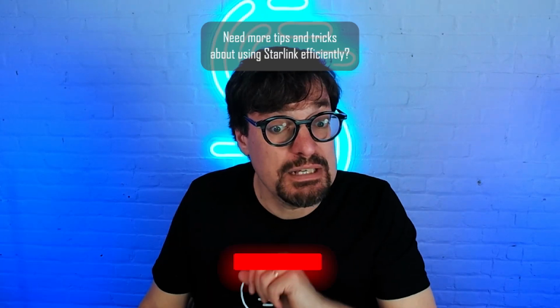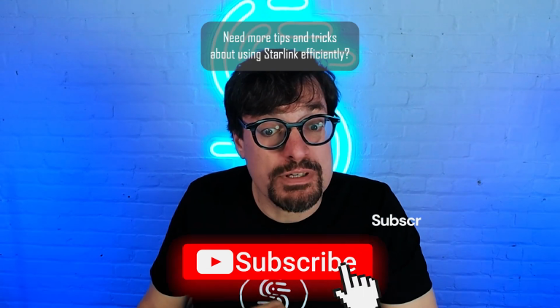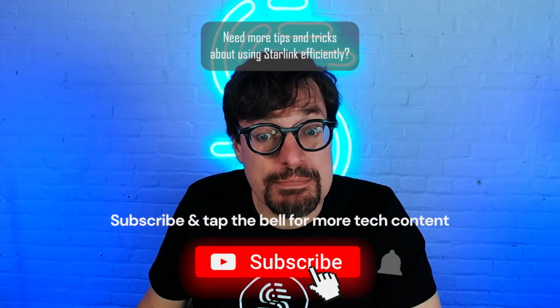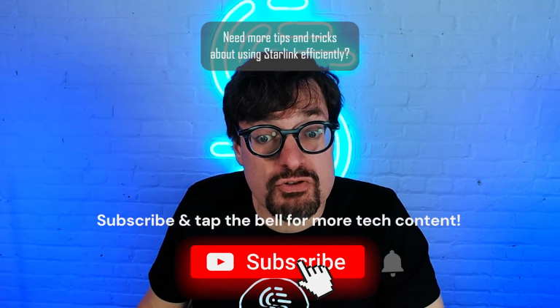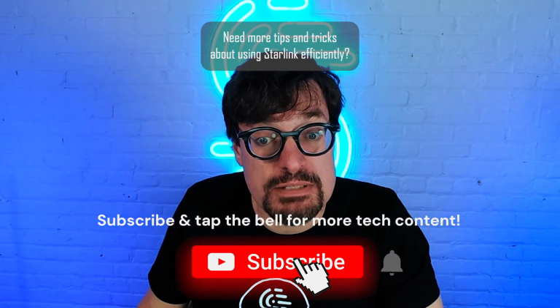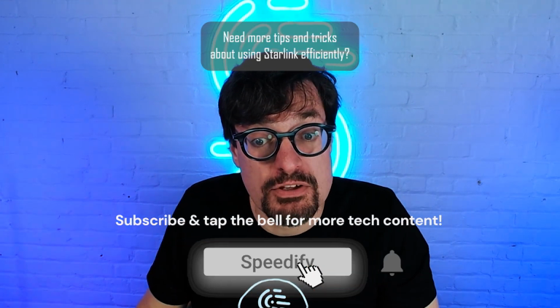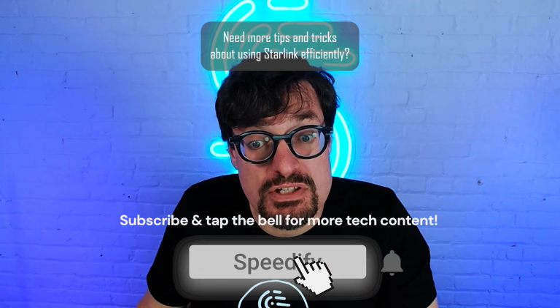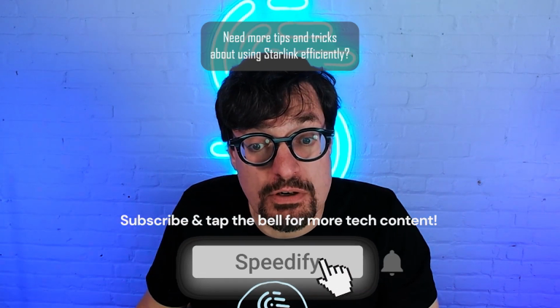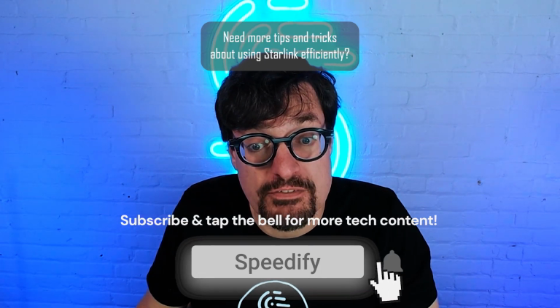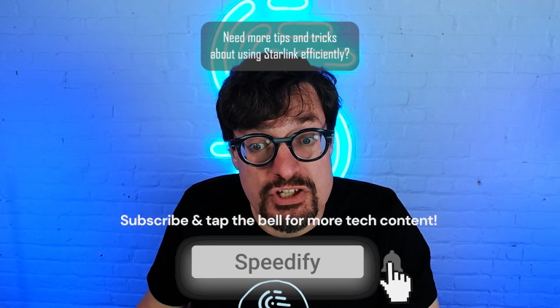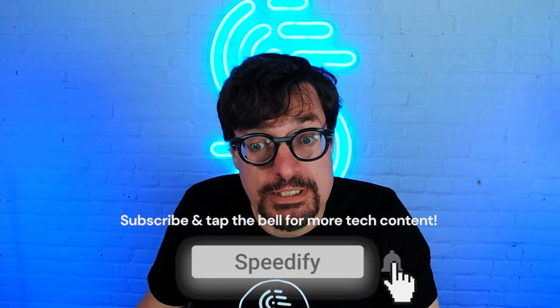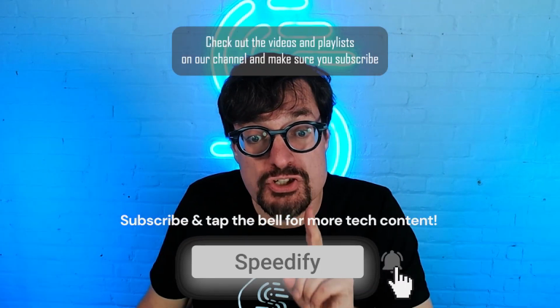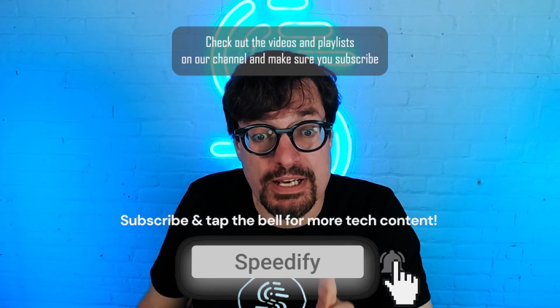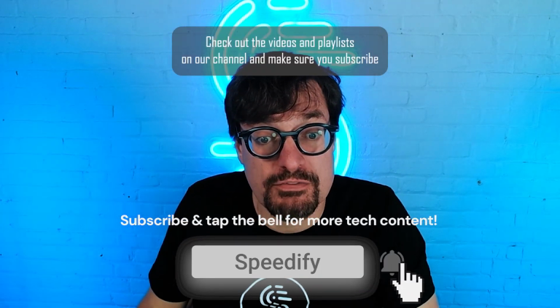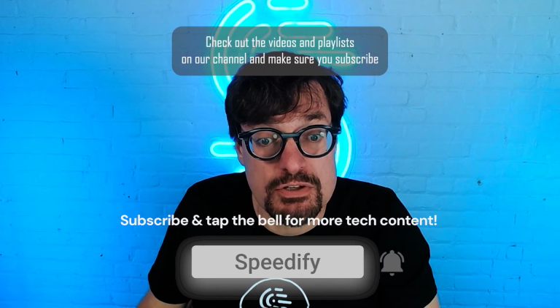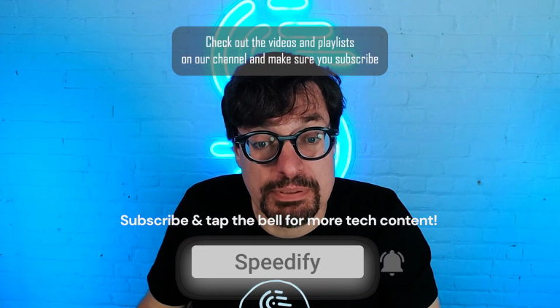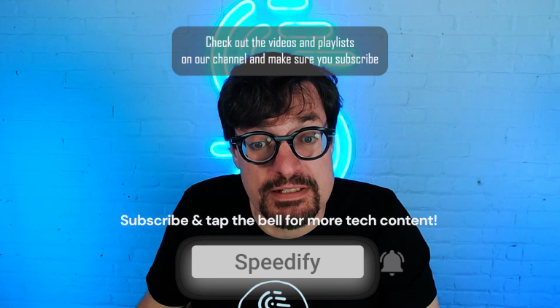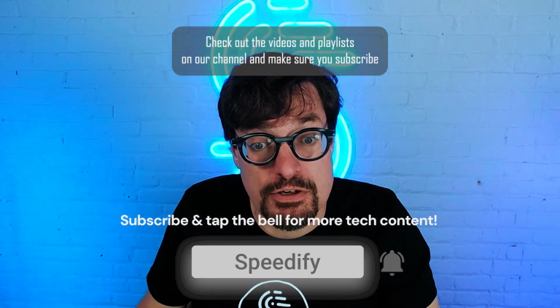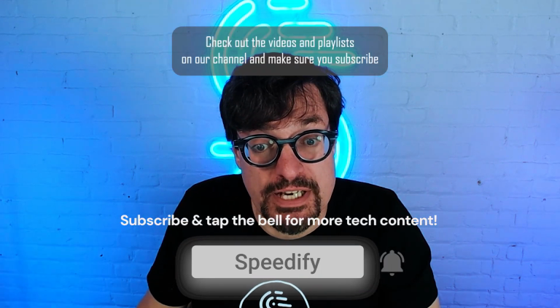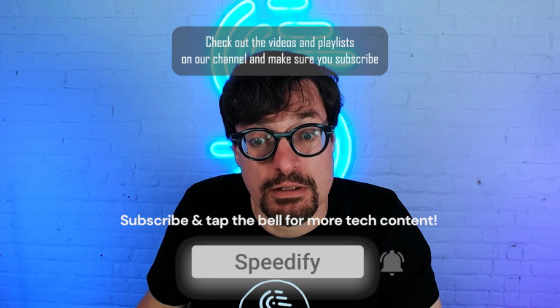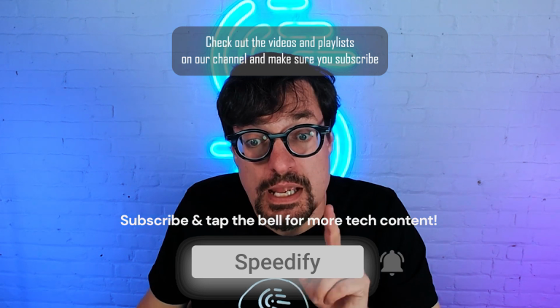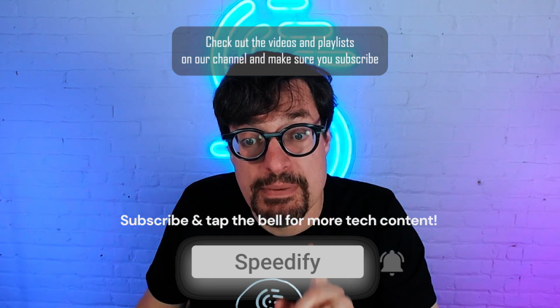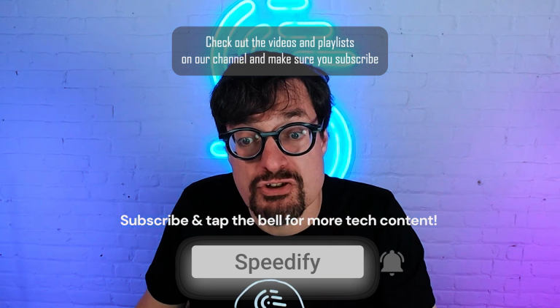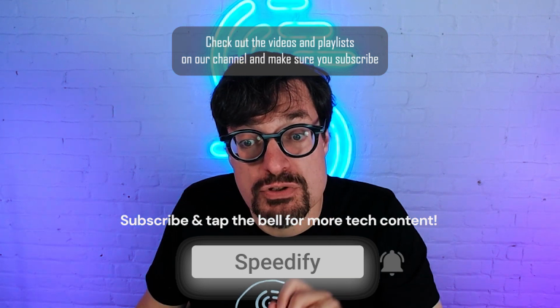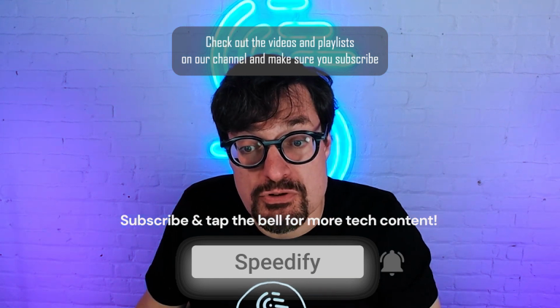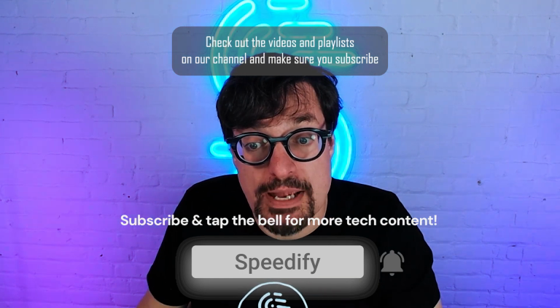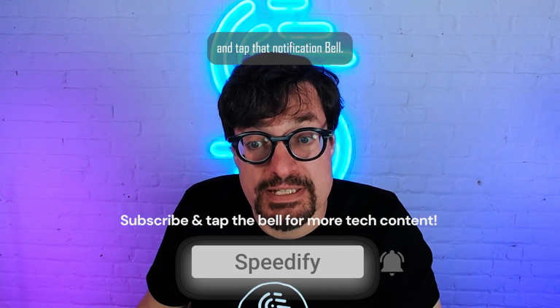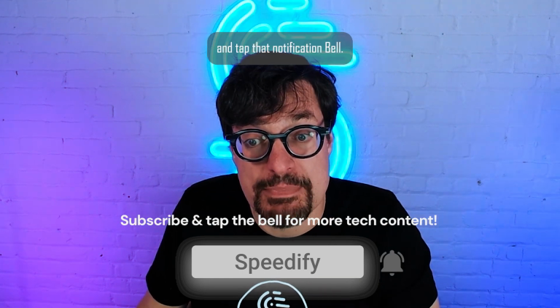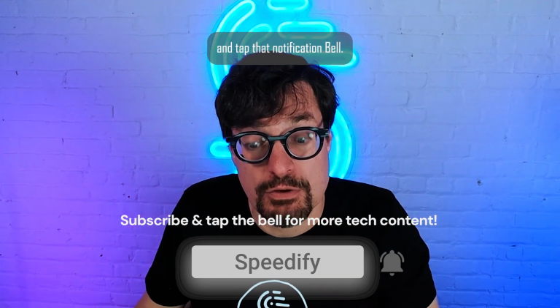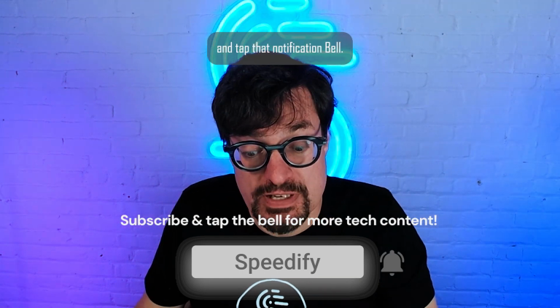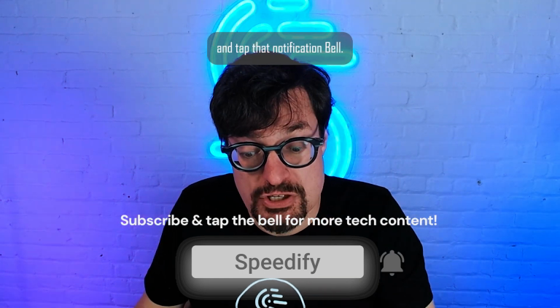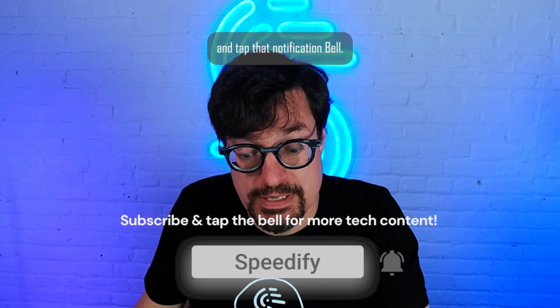Need more tips and tricks about using Starlink efficiently? Check out the videos and playlists on our channel, and make sure you subscribe and tap that notification bell.